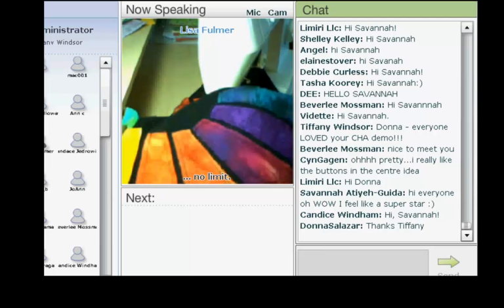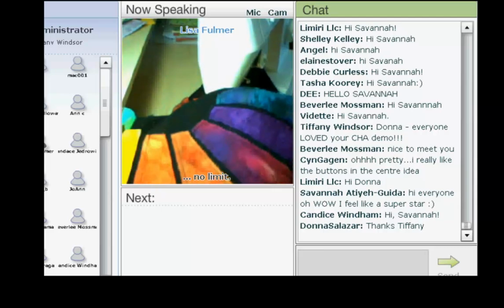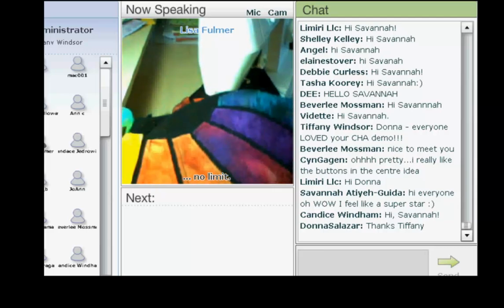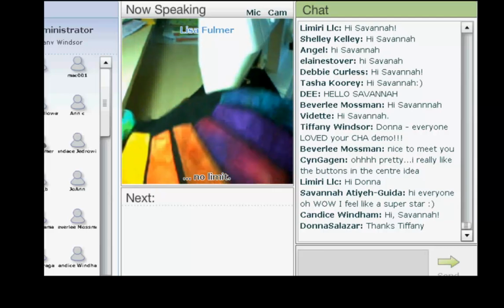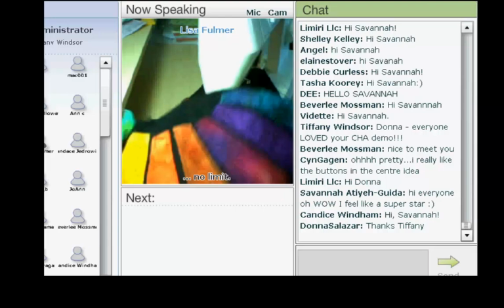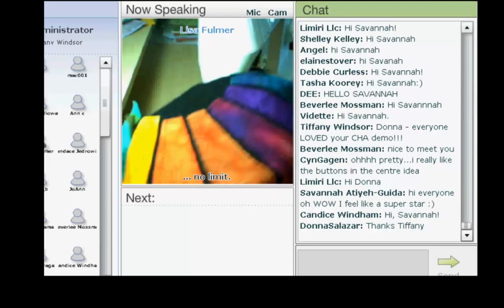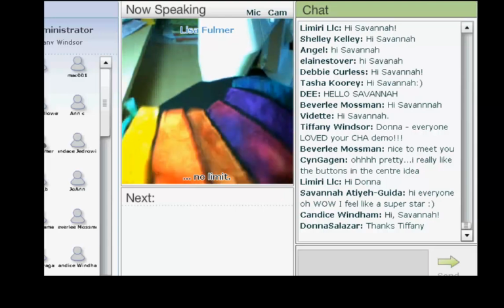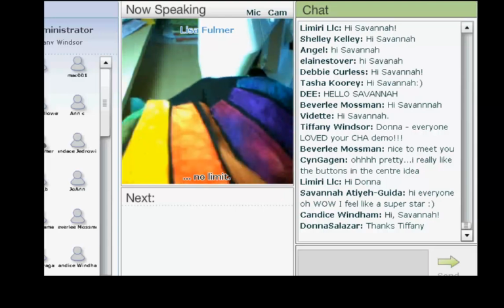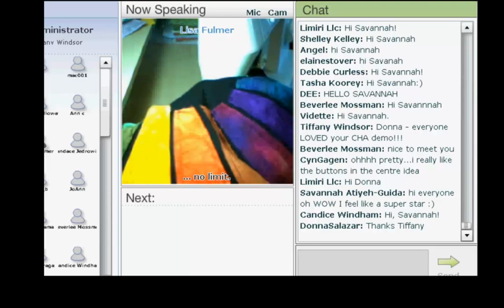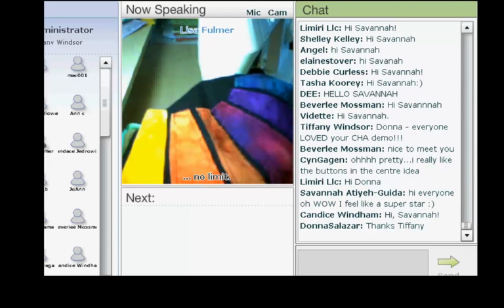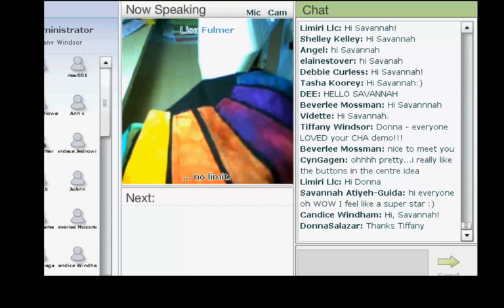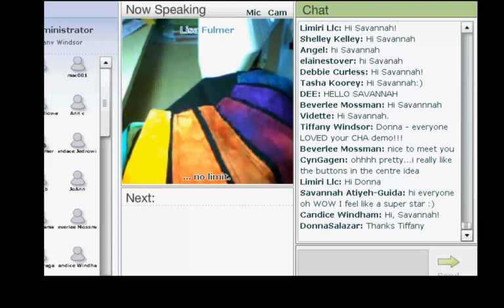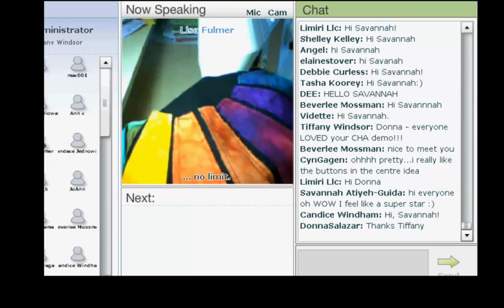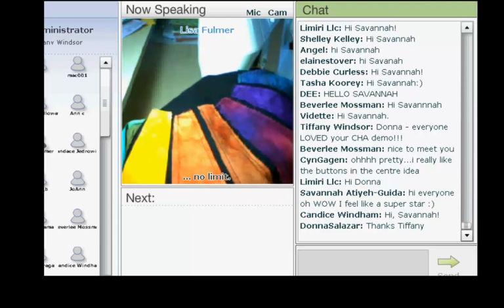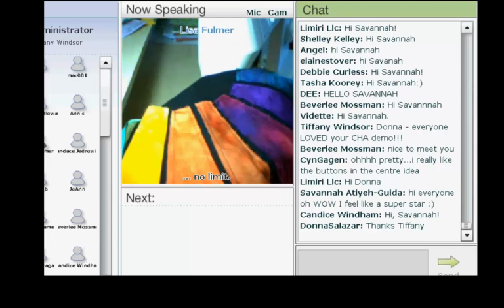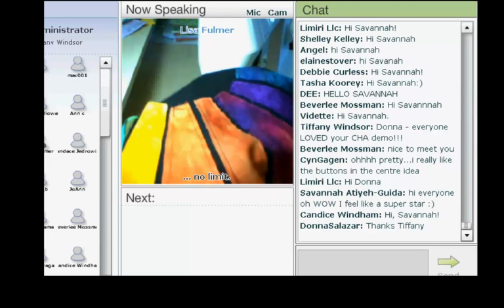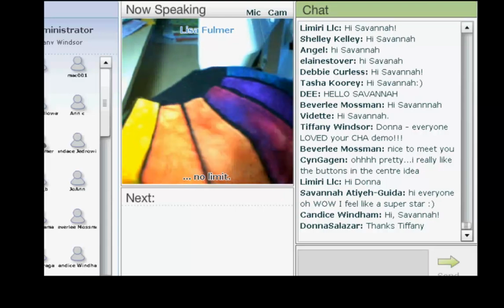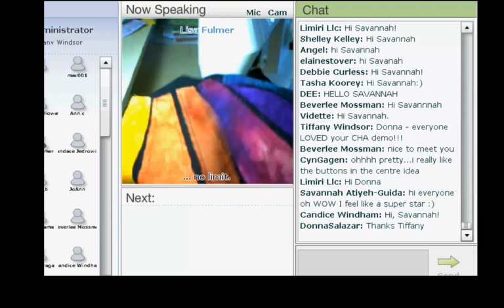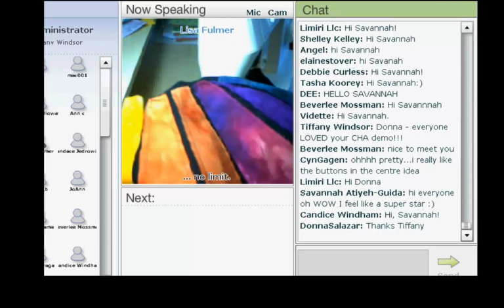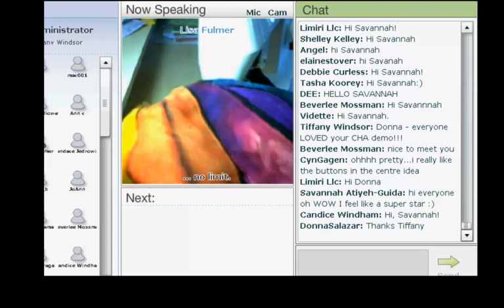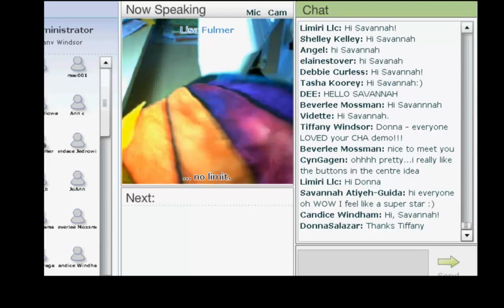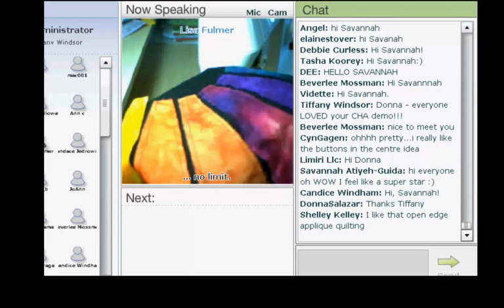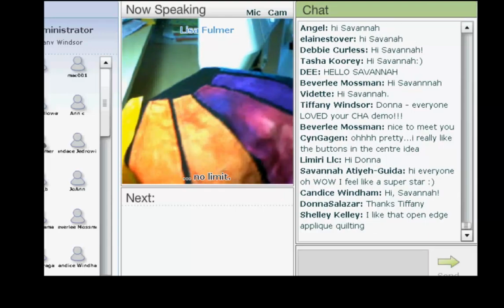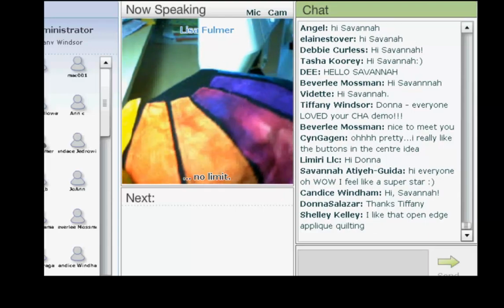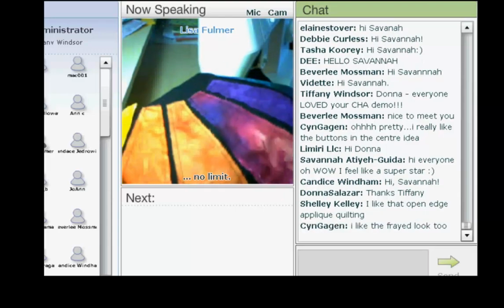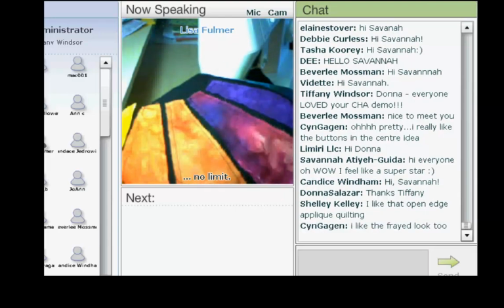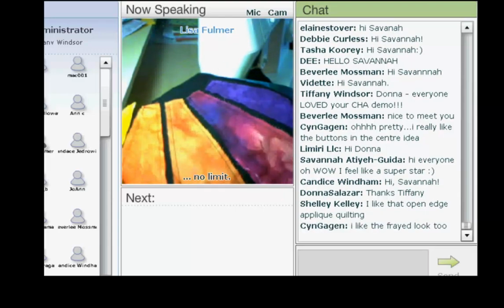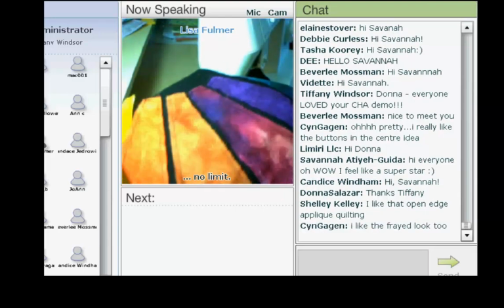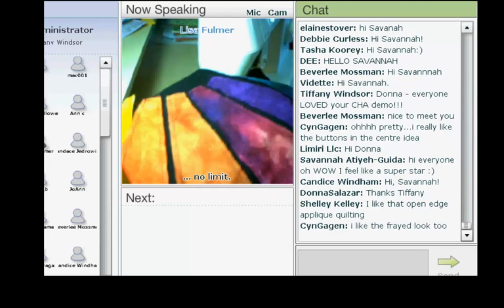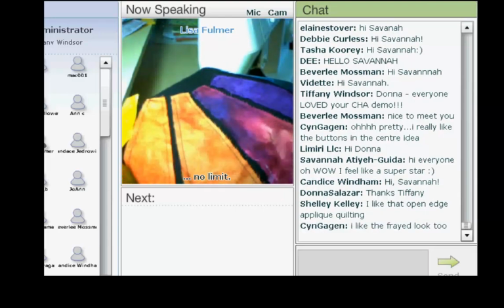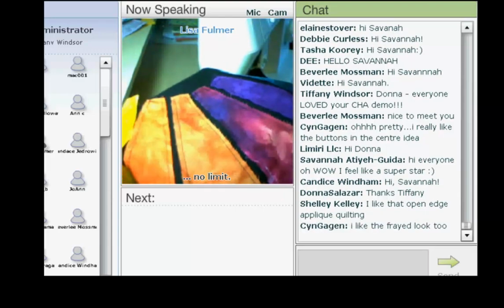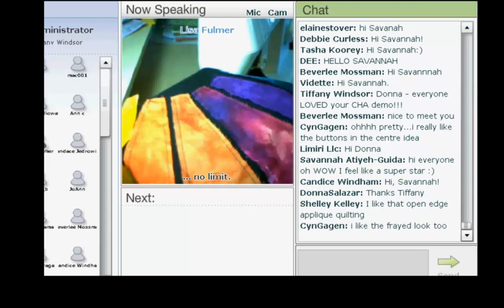The other thing I like about raw edge applique is that it just doesn't need to be perfect. I actually really like the frayed look — I think it adds a lot of texture and character. I just love it.